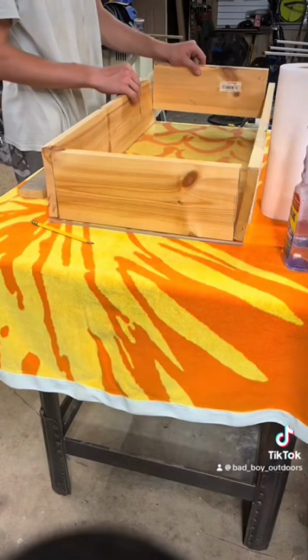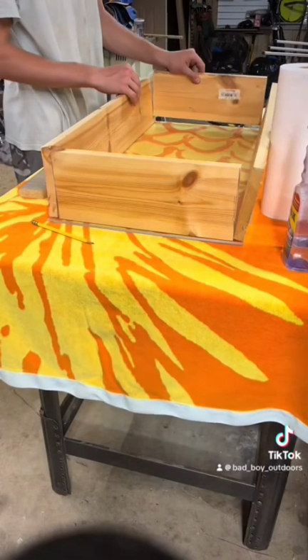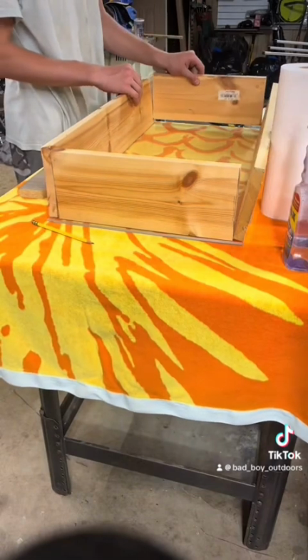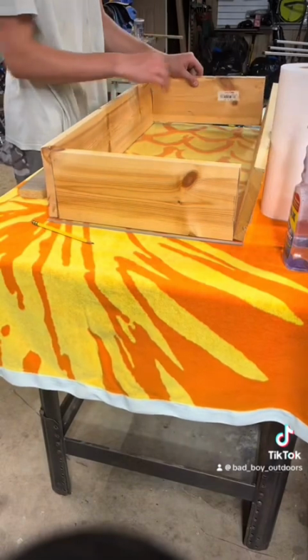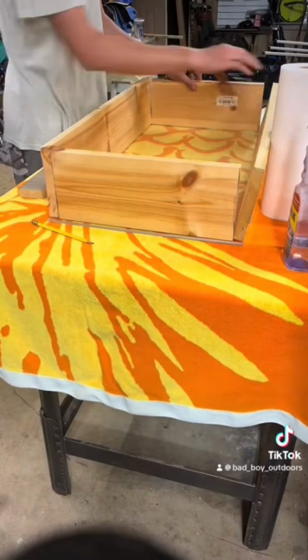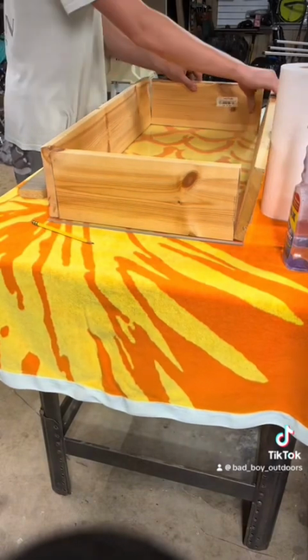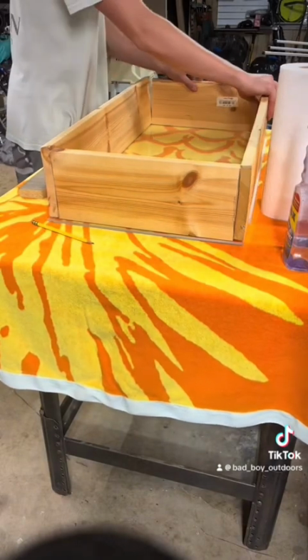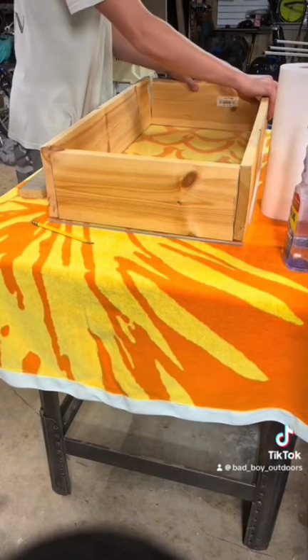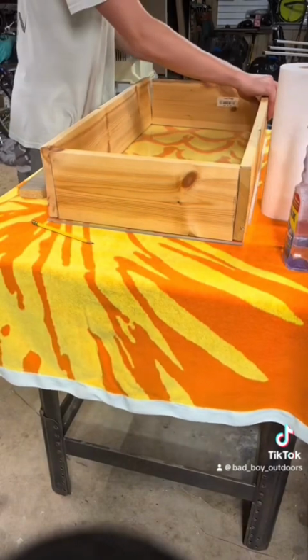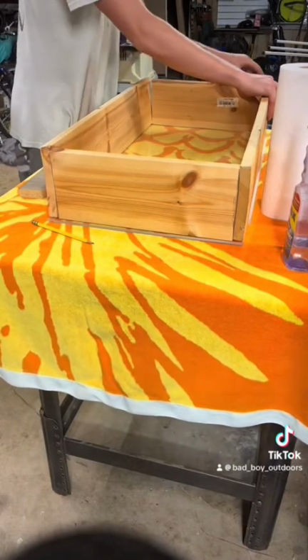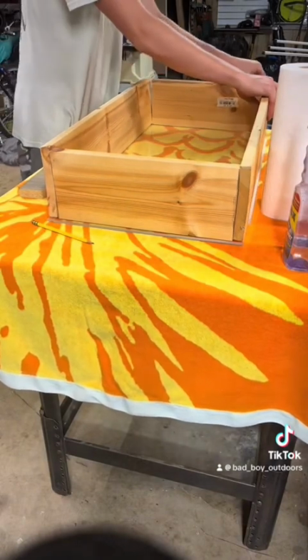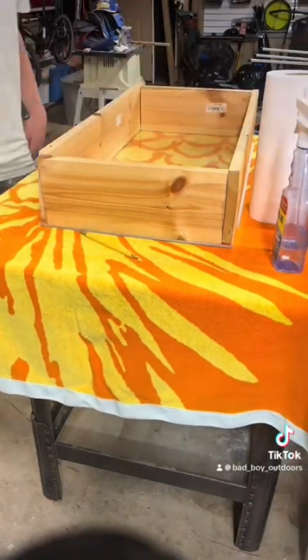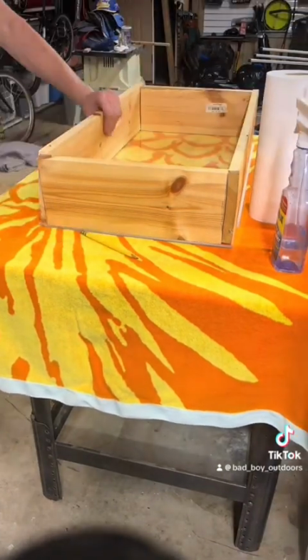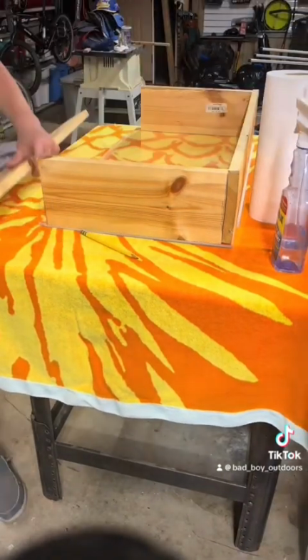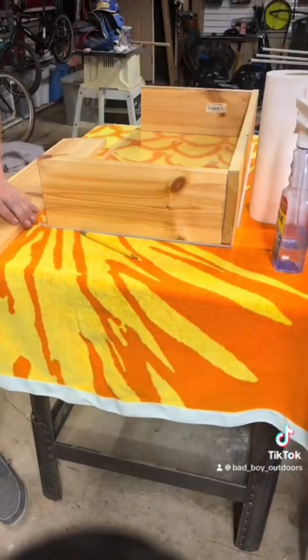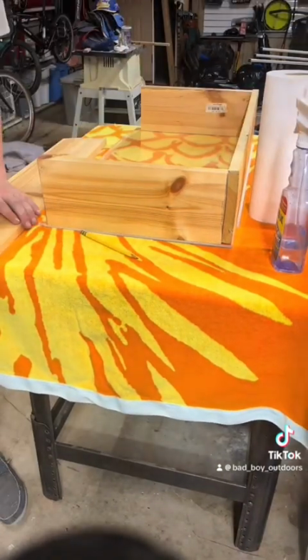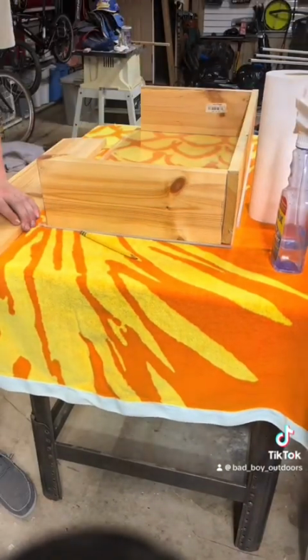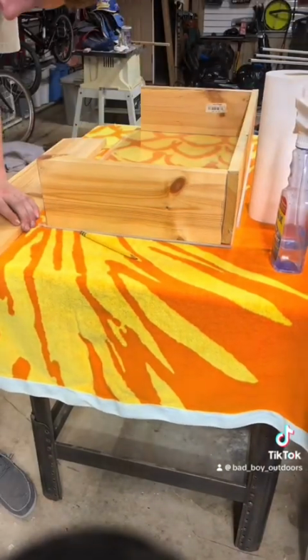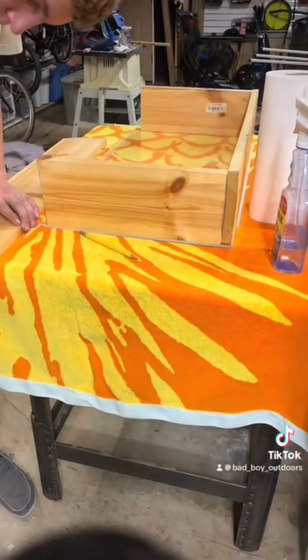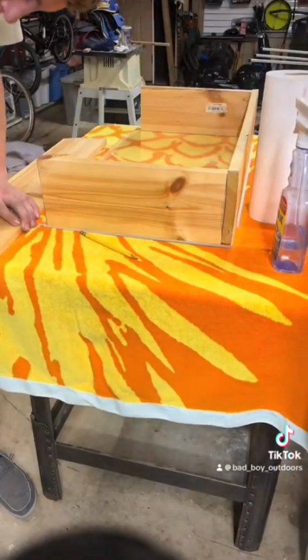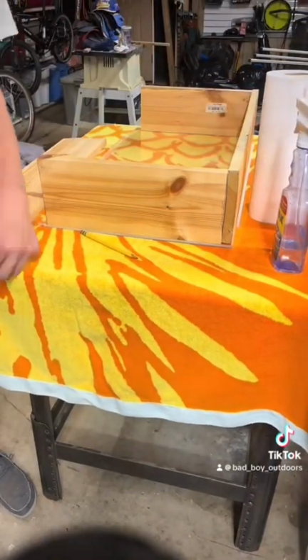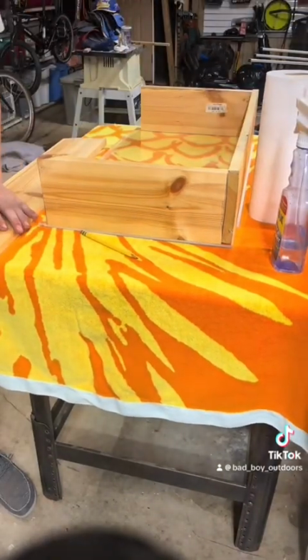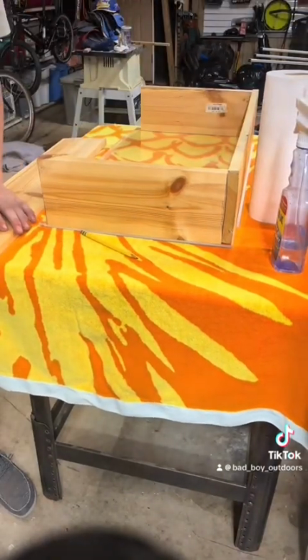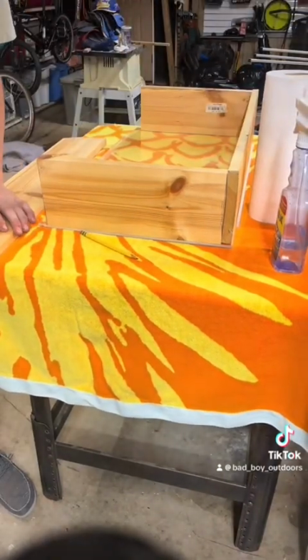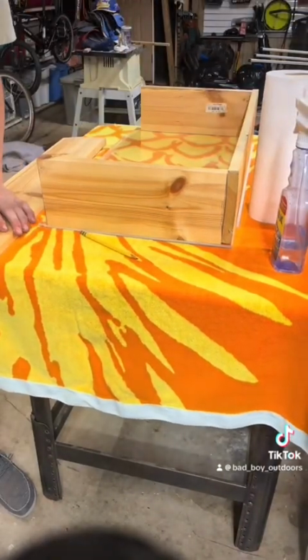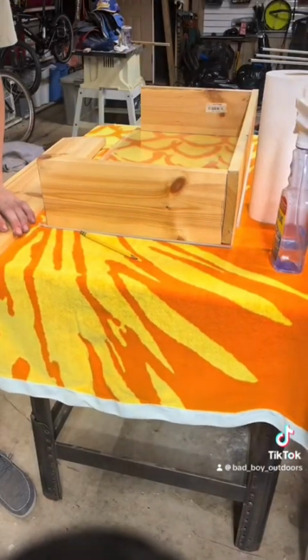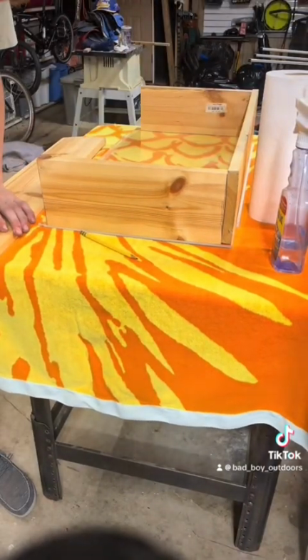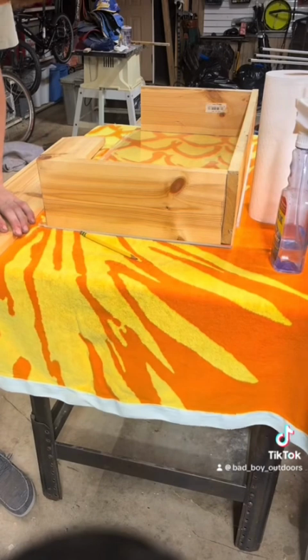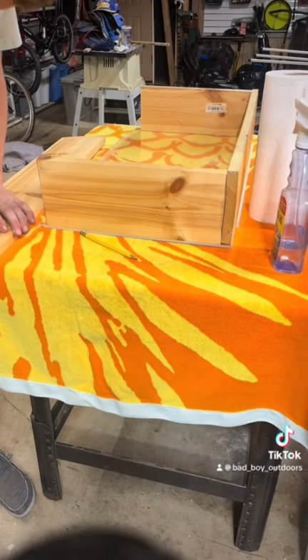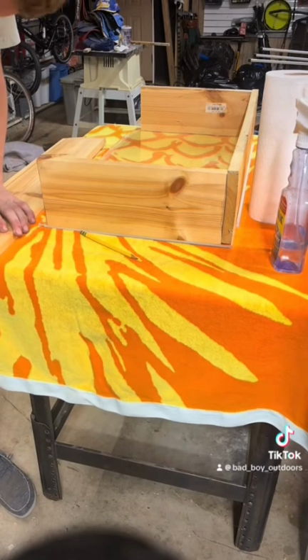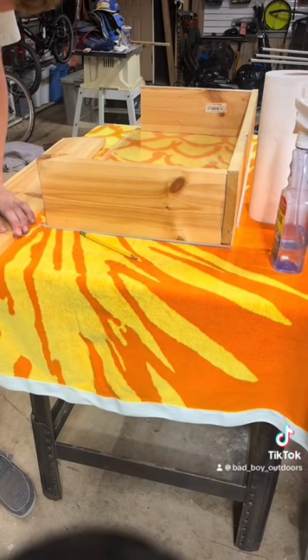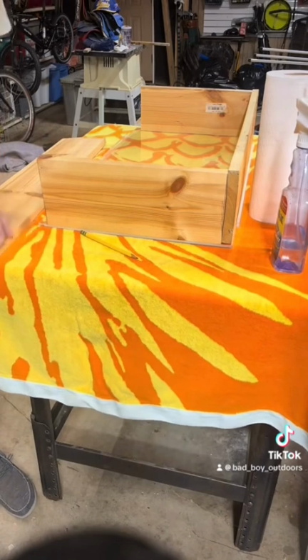I'm going to slide both of them in here and pre-drill the holes on the long boards.